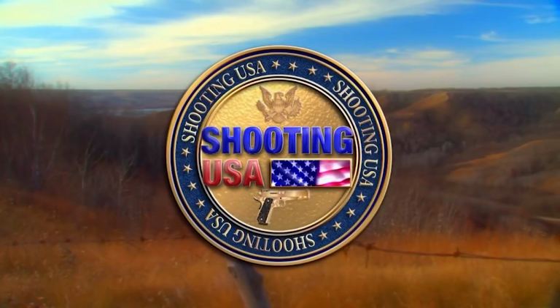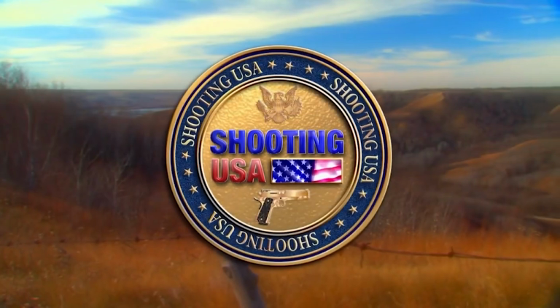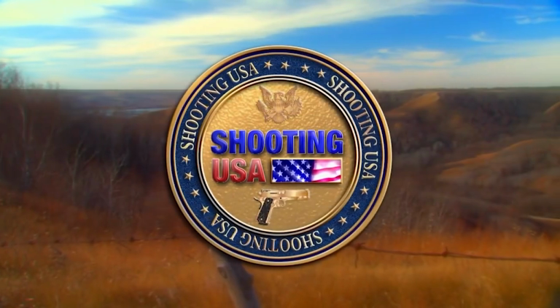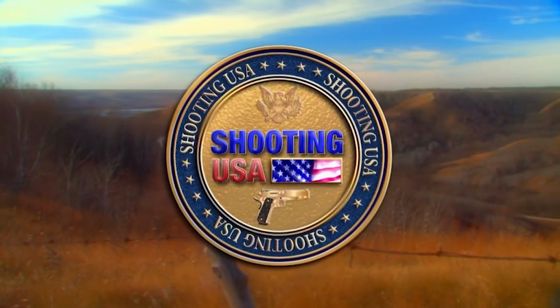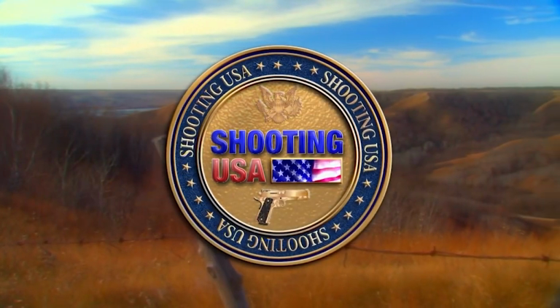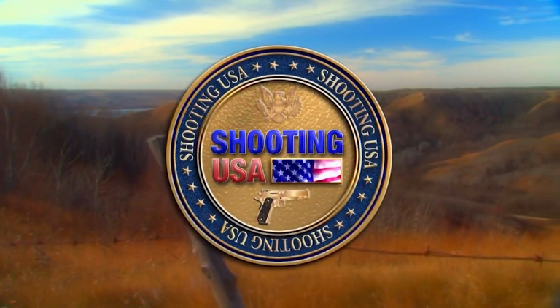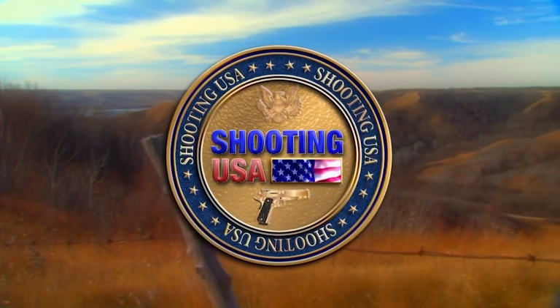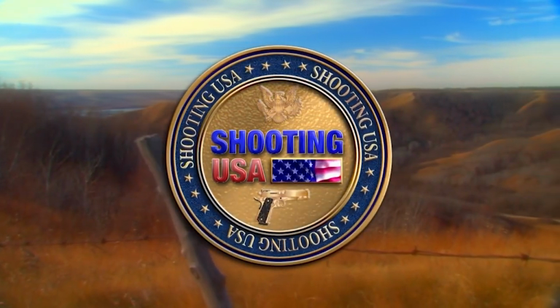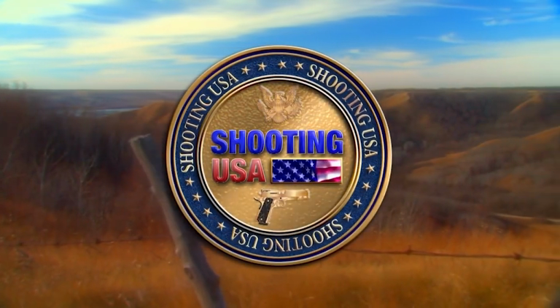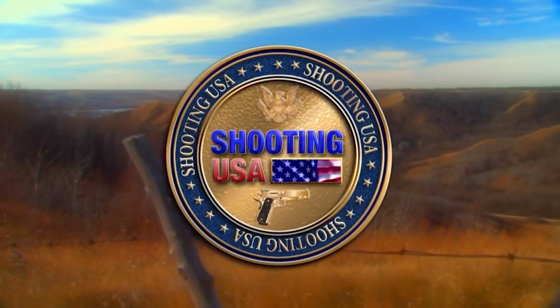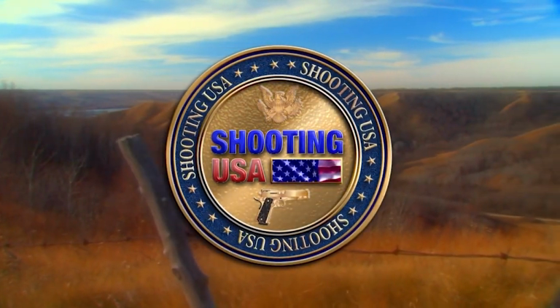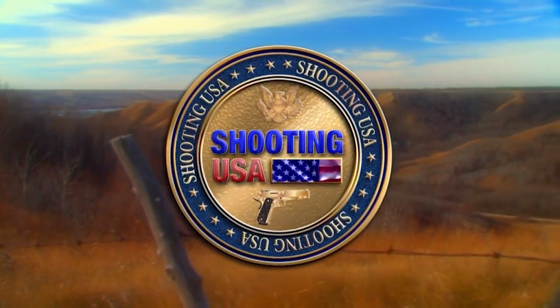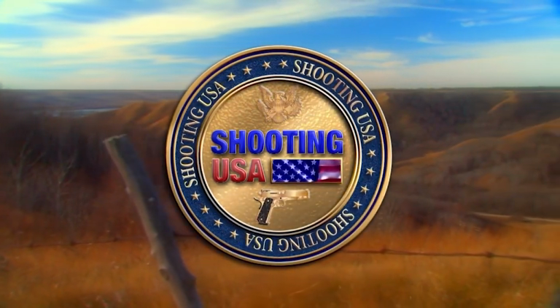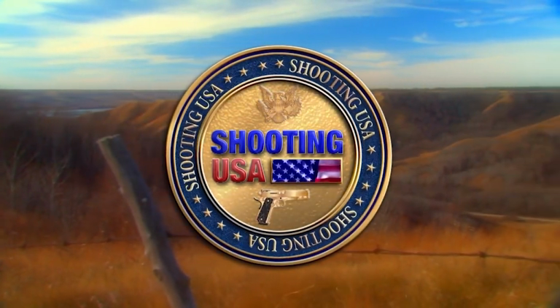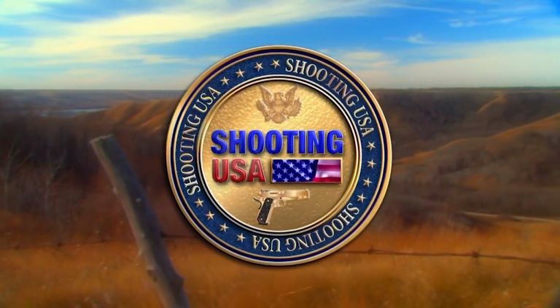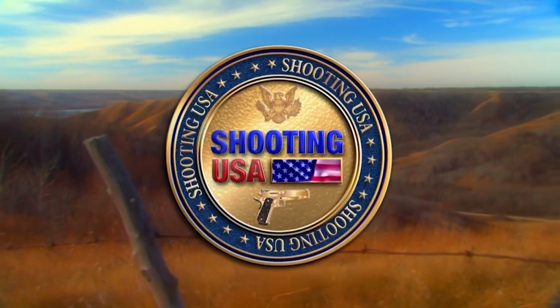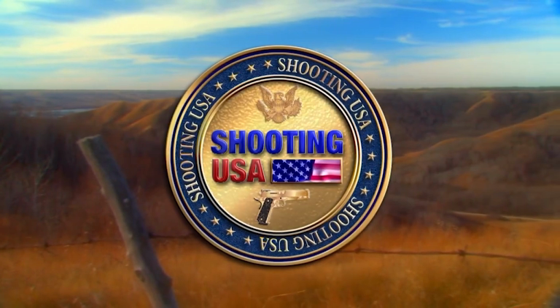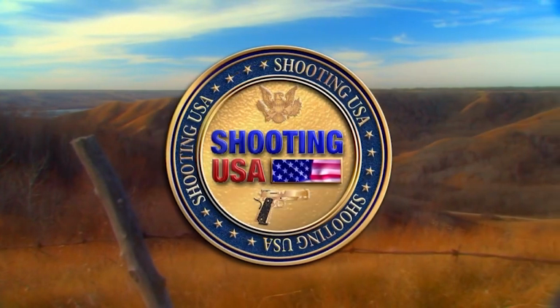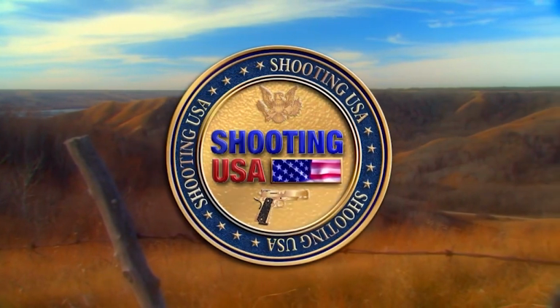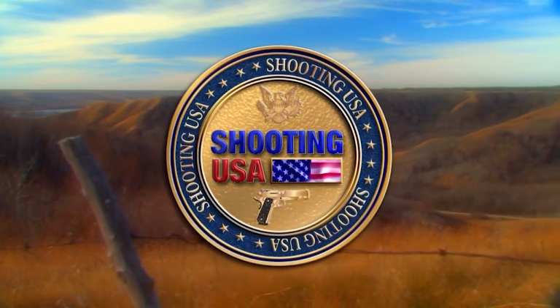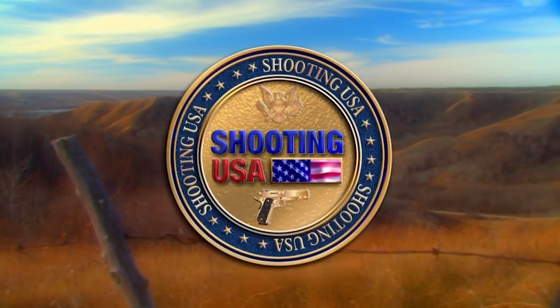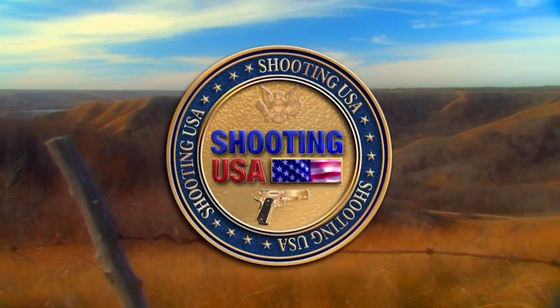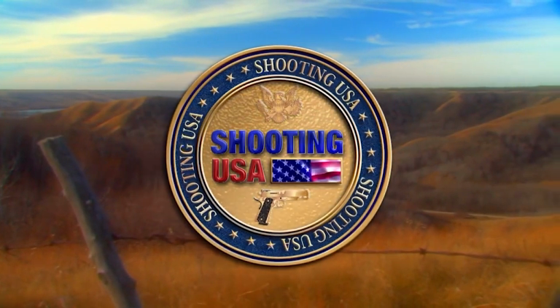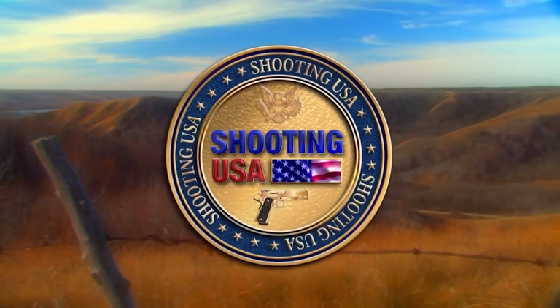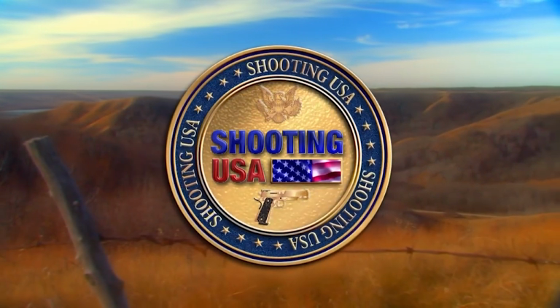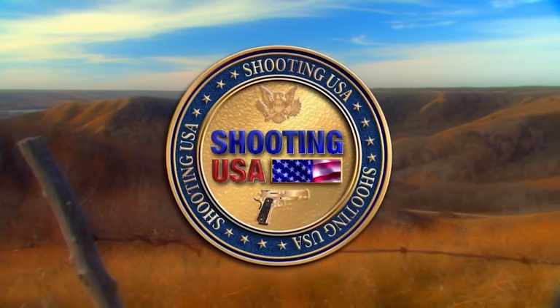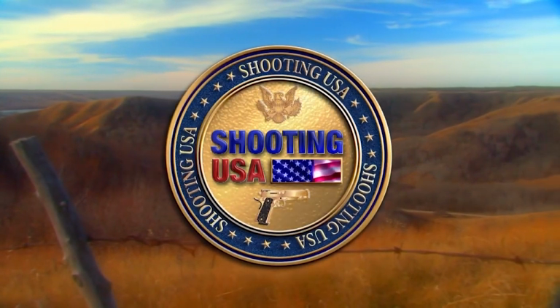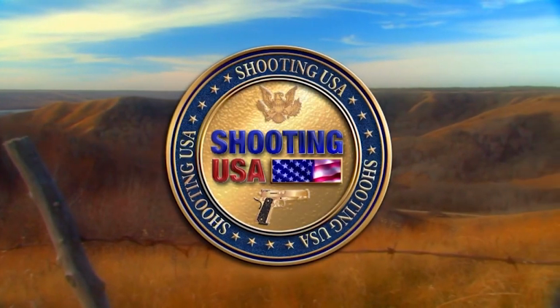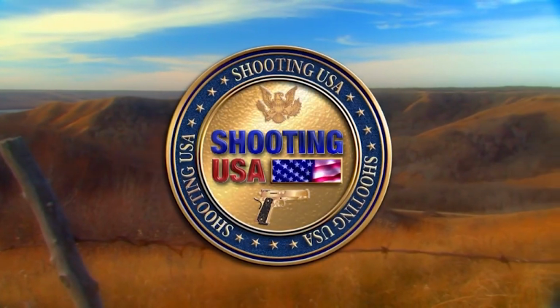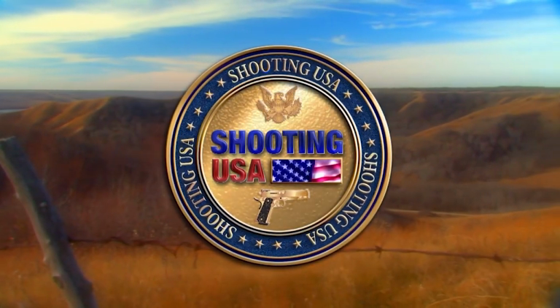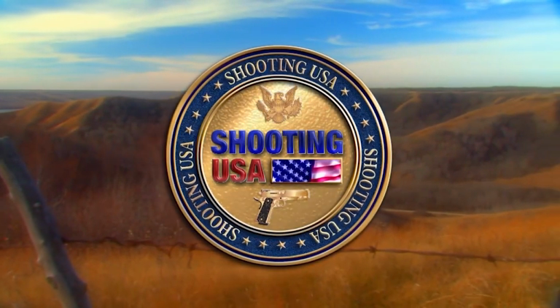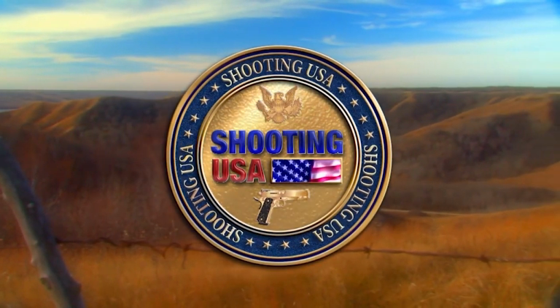You're watching Shooting USA, America's number one source for firearms news and information.